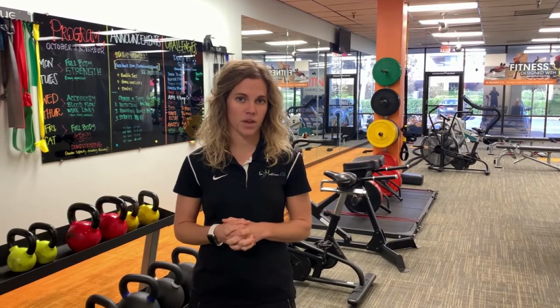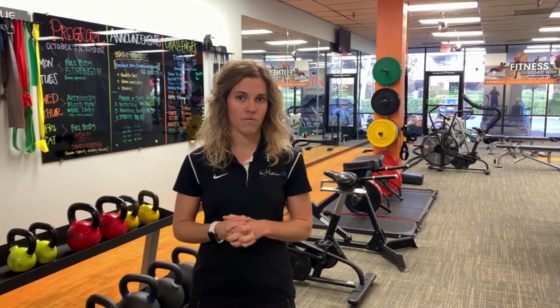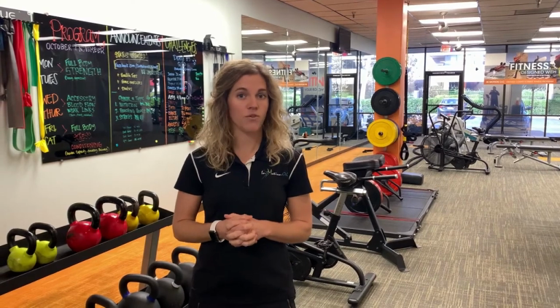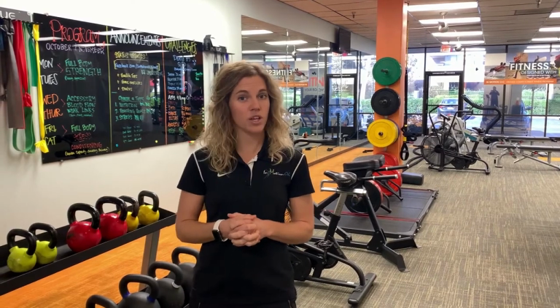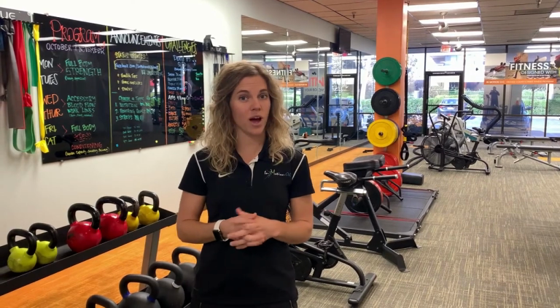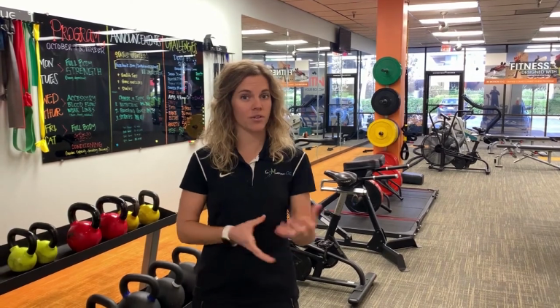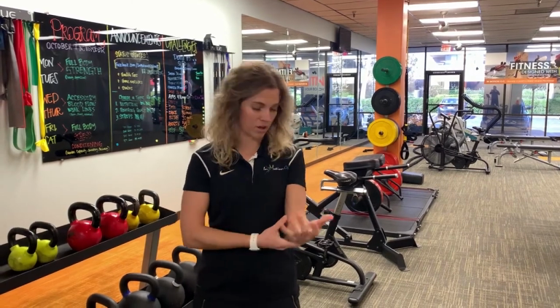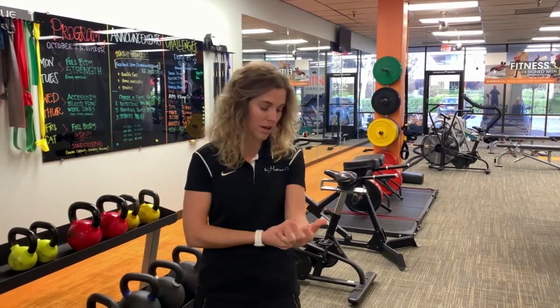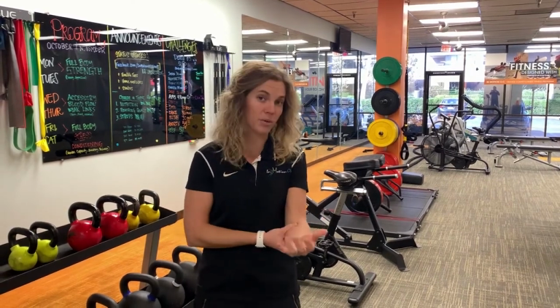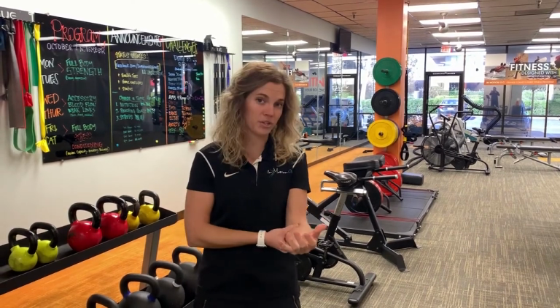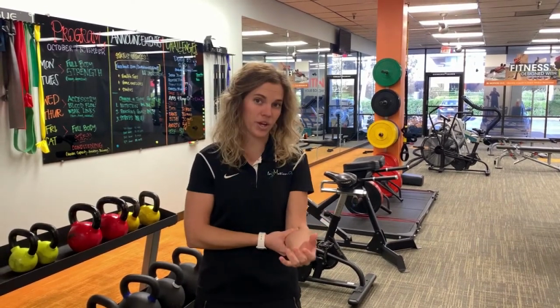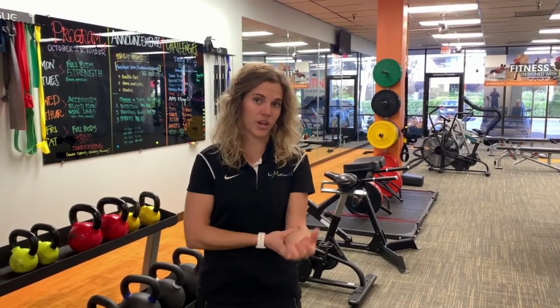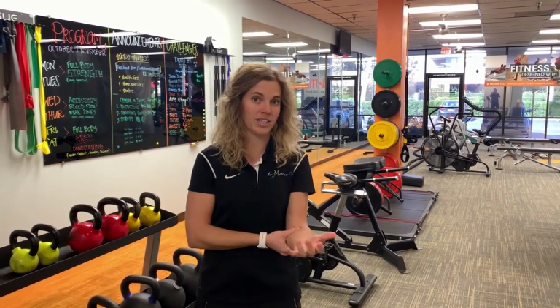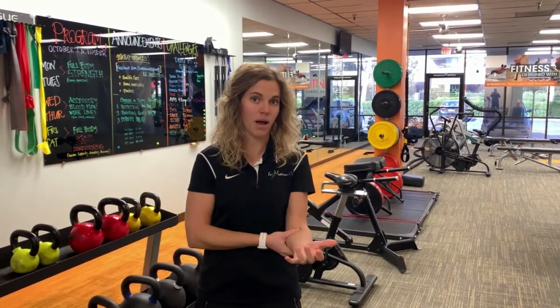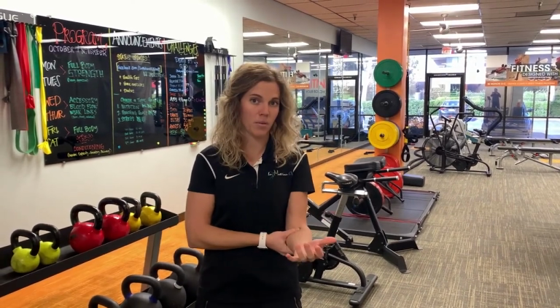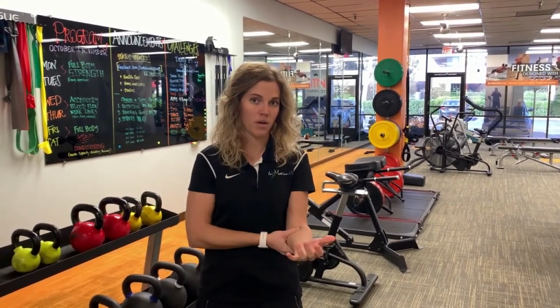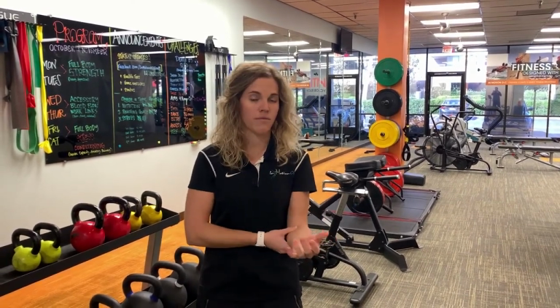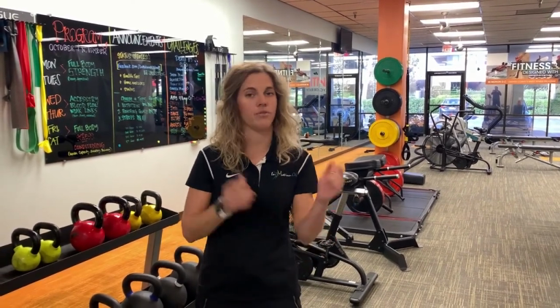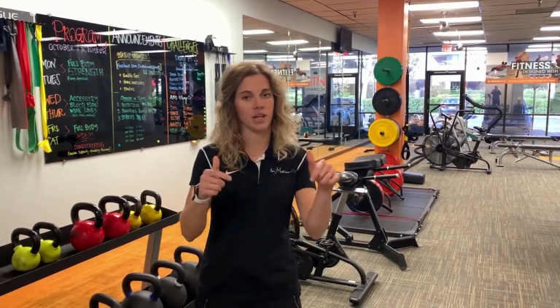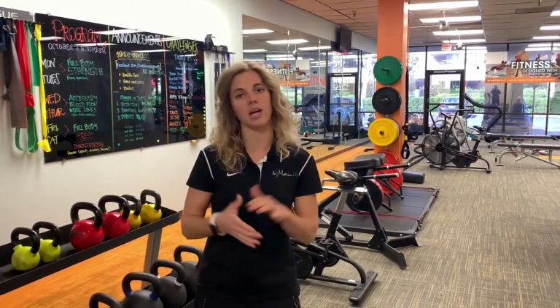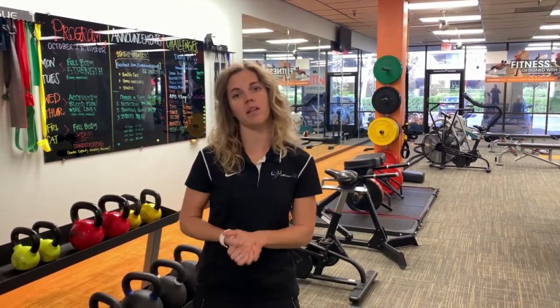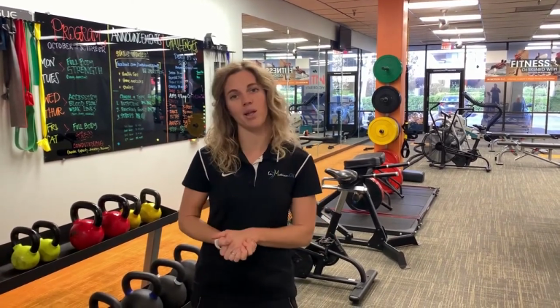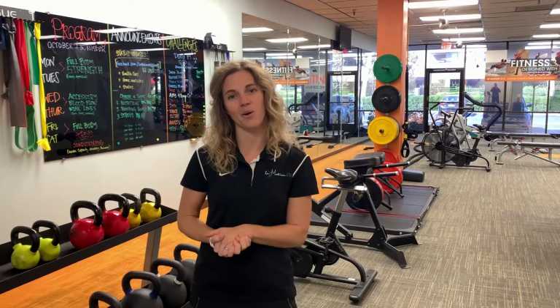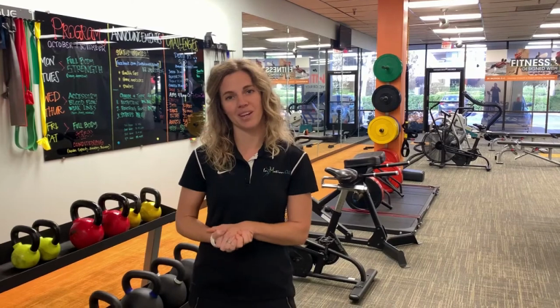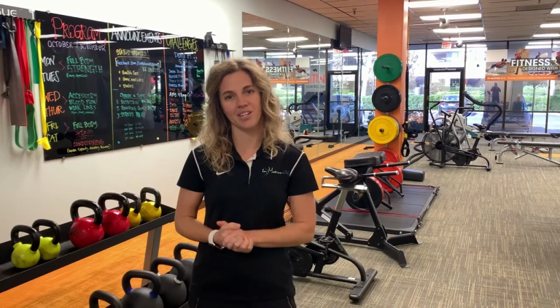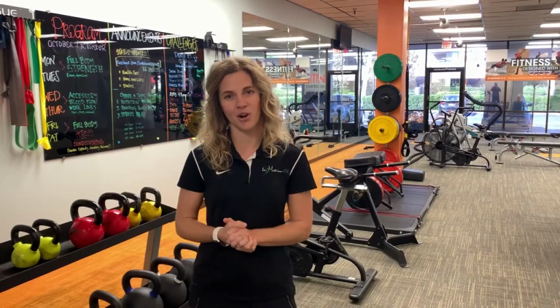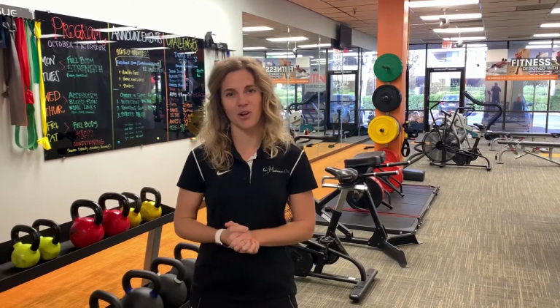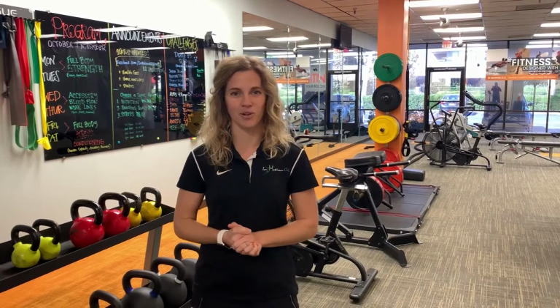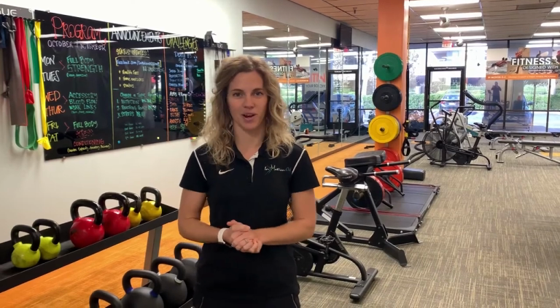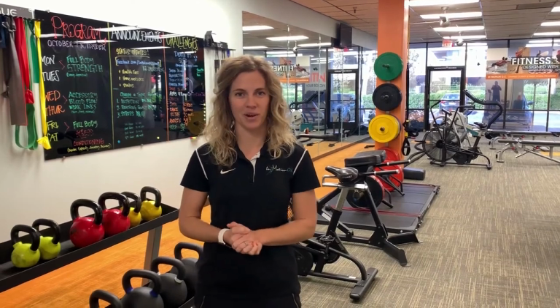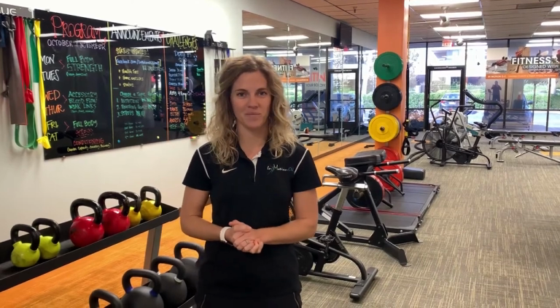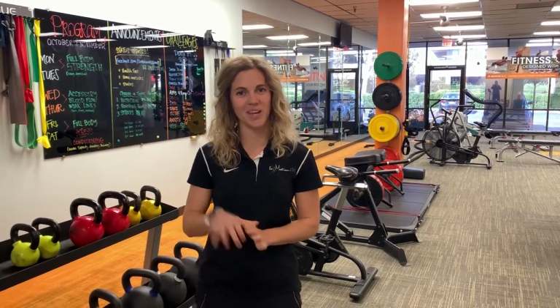If you feel like you have an elbow dislocation and need some help, feel free to click on the link below and we can get you started on your road to recovery. Thanks!